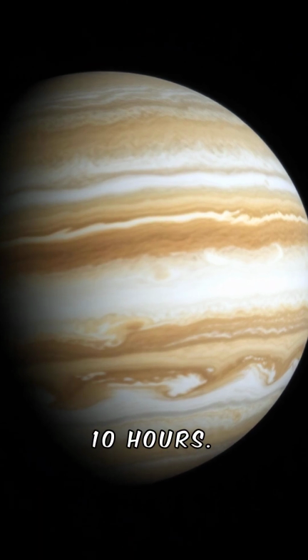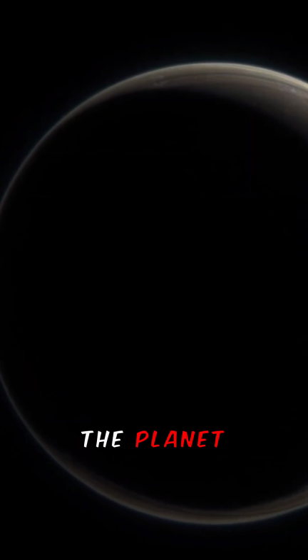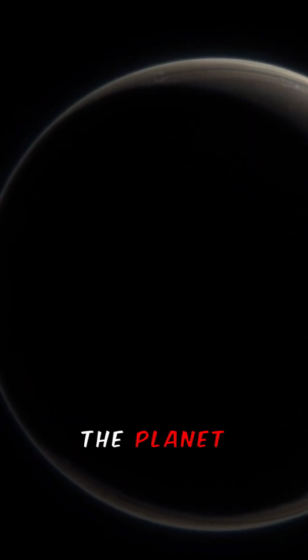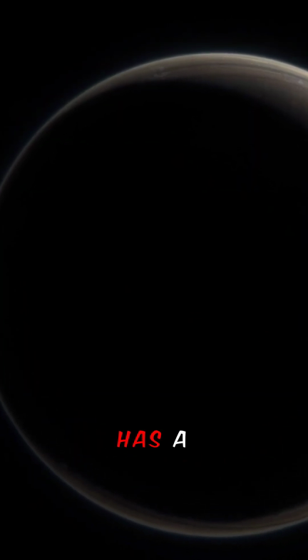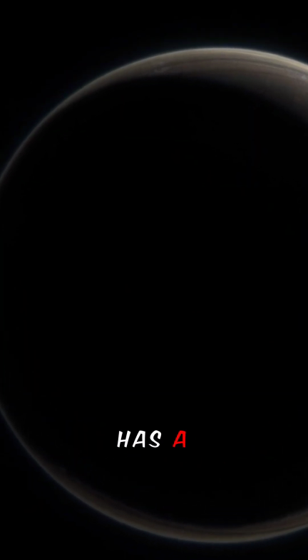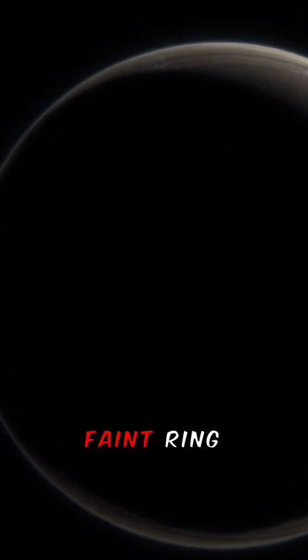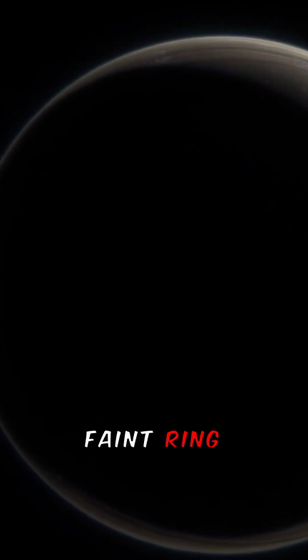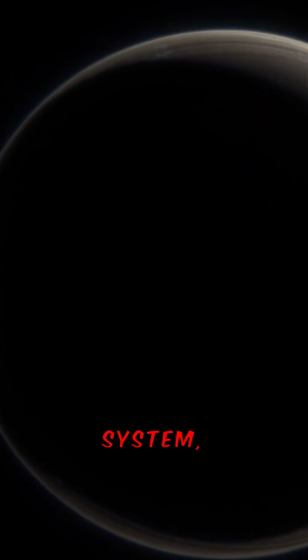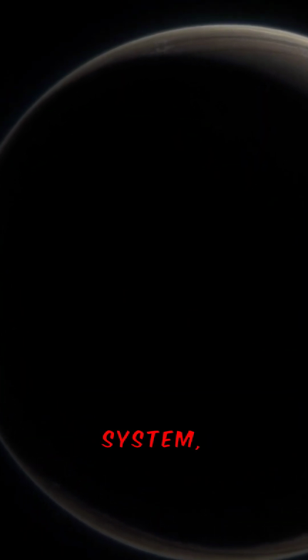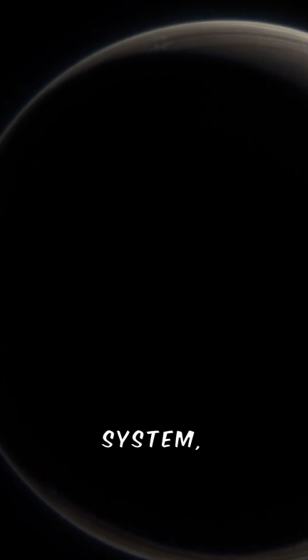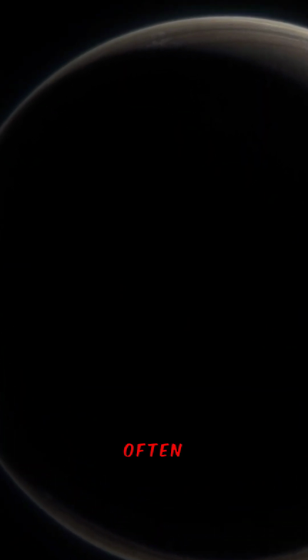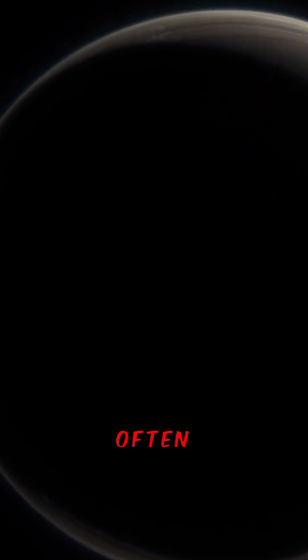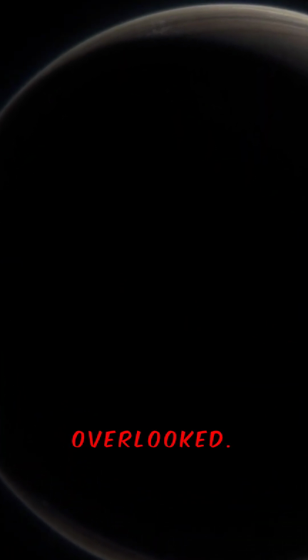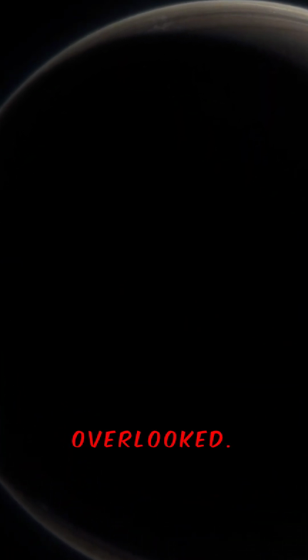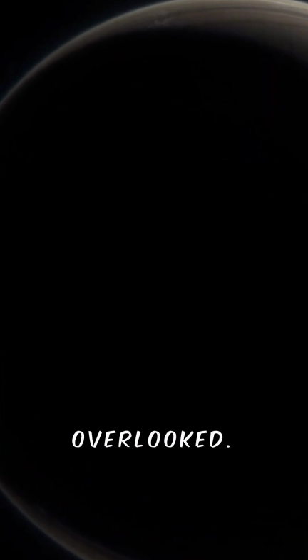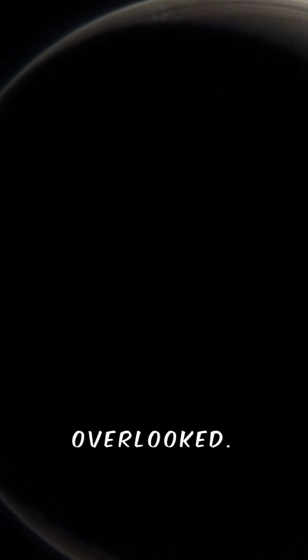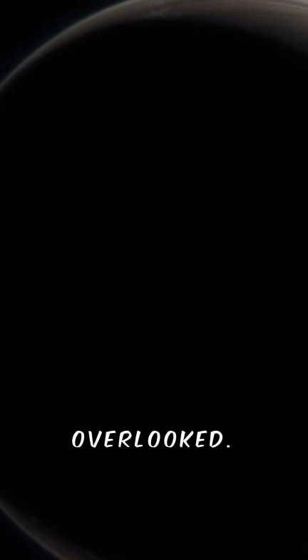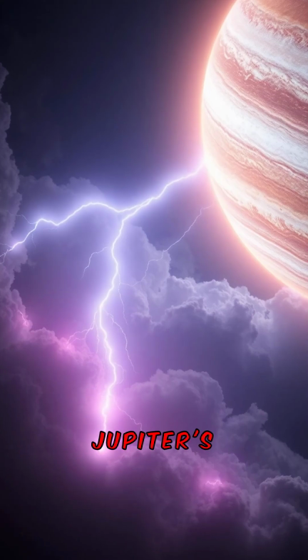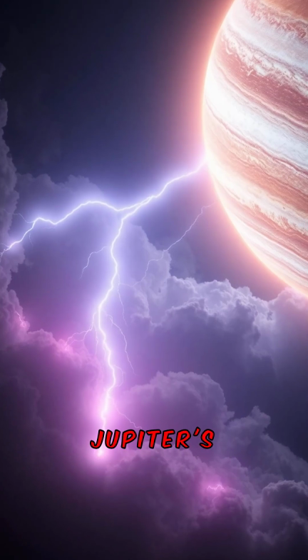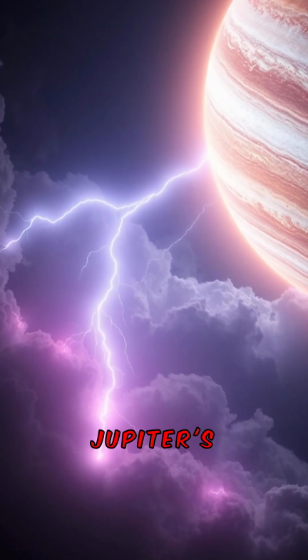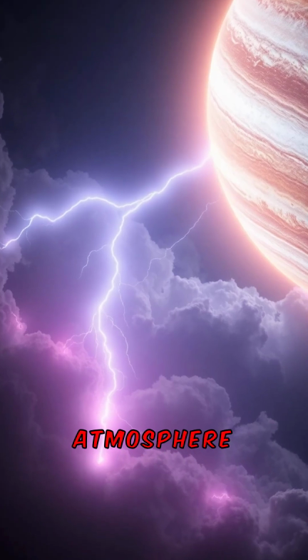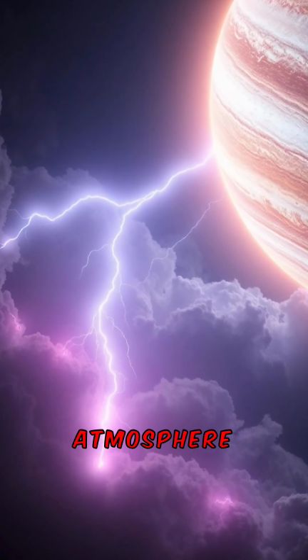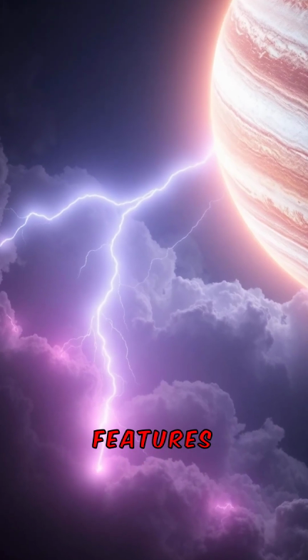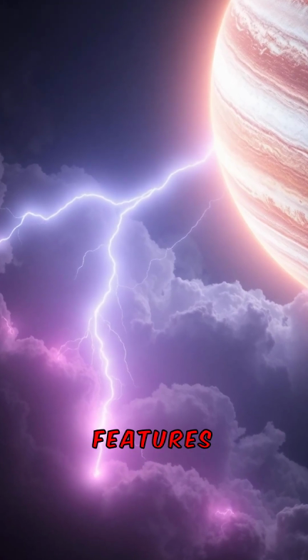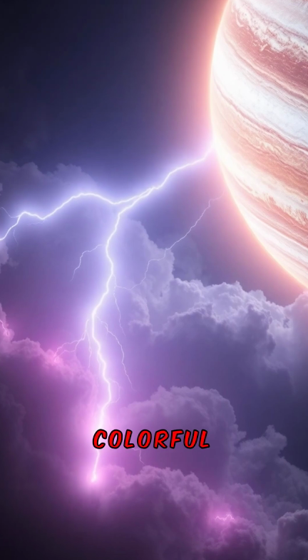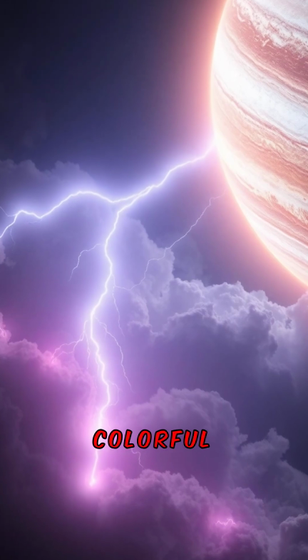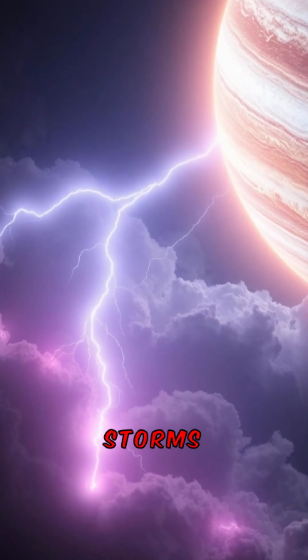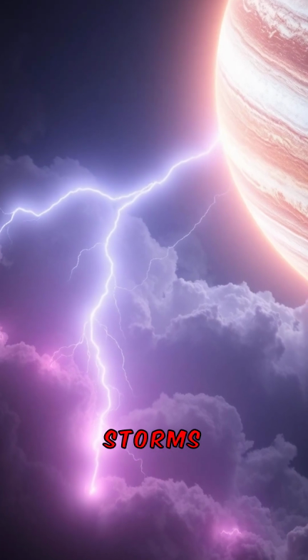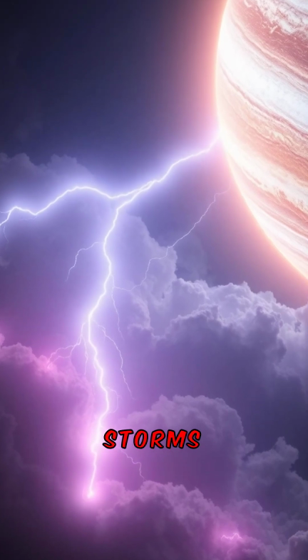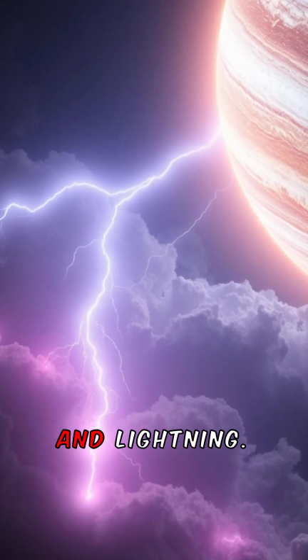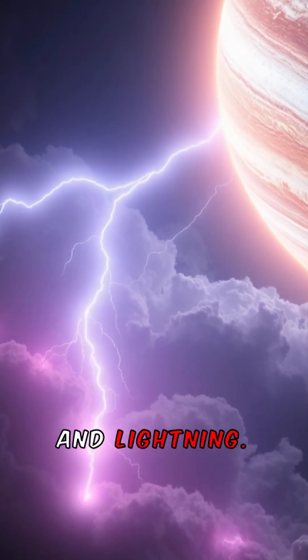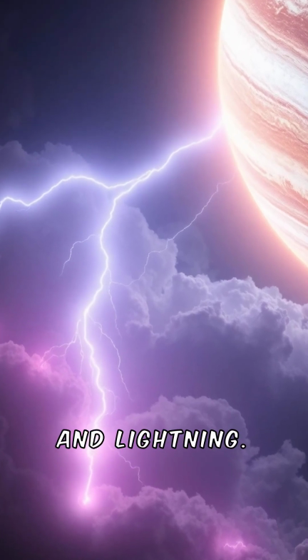The planet has a faint ring system, often overlooked. Jupiter's atmosphere also features colorful storms and lightning.